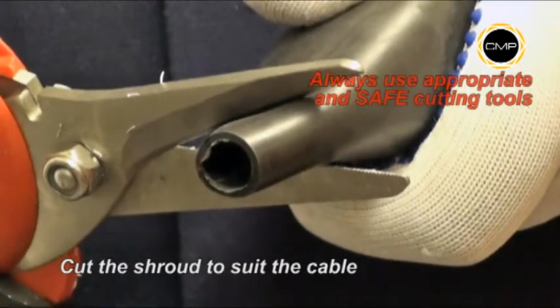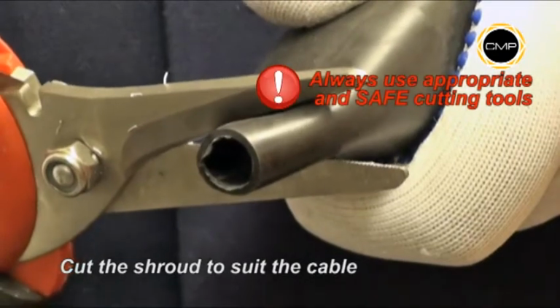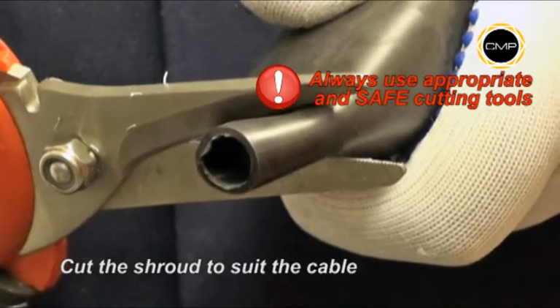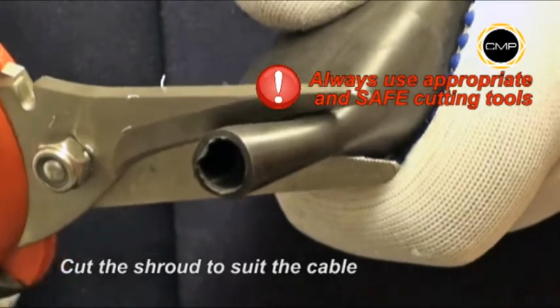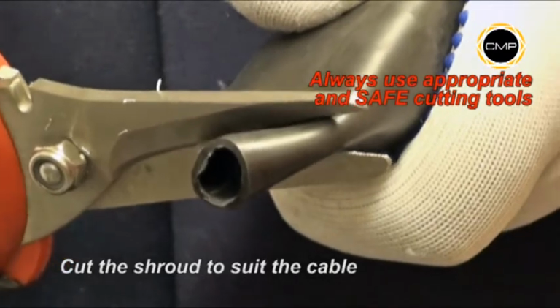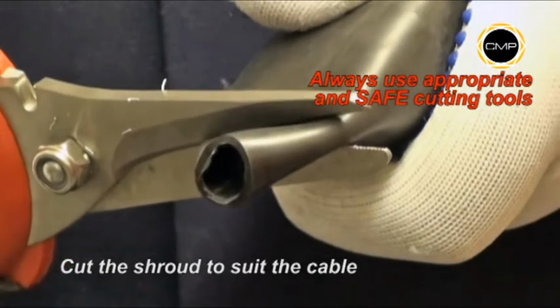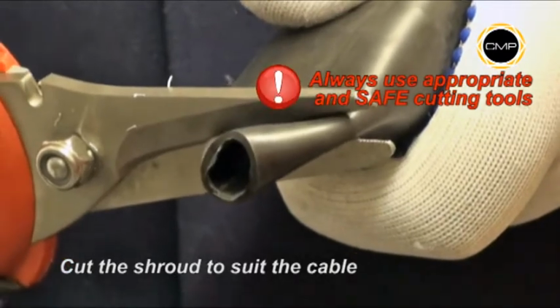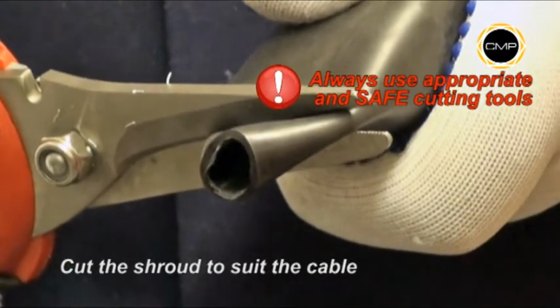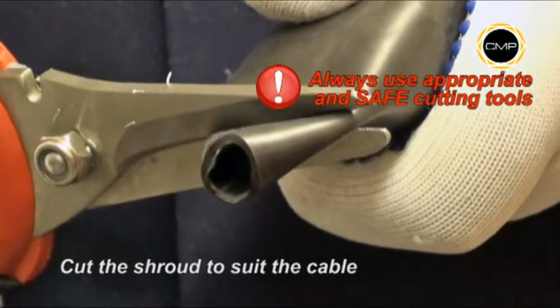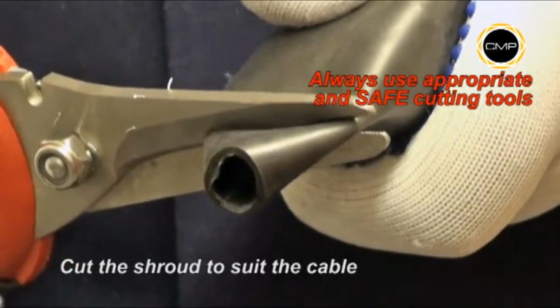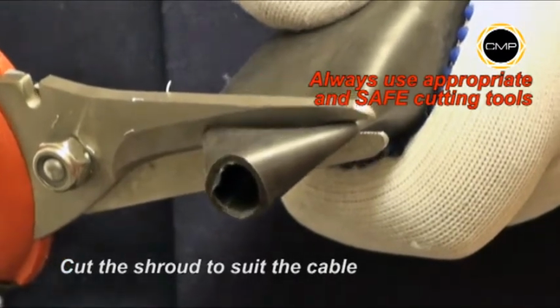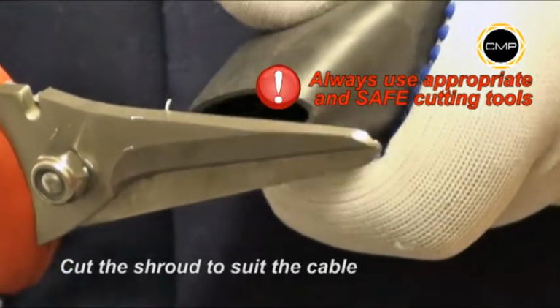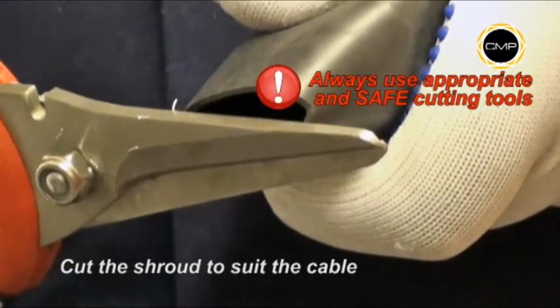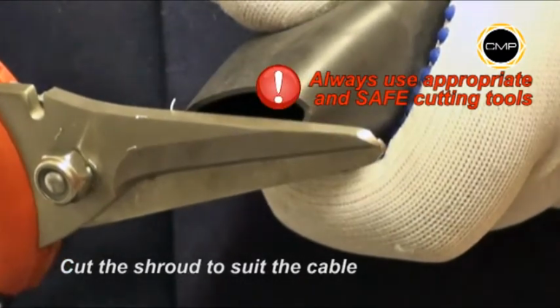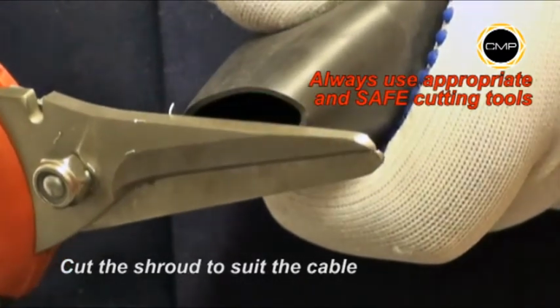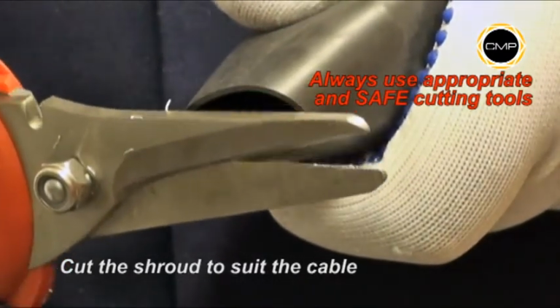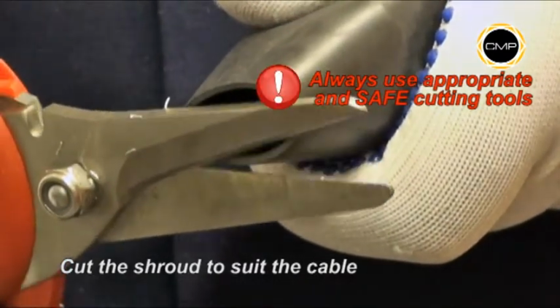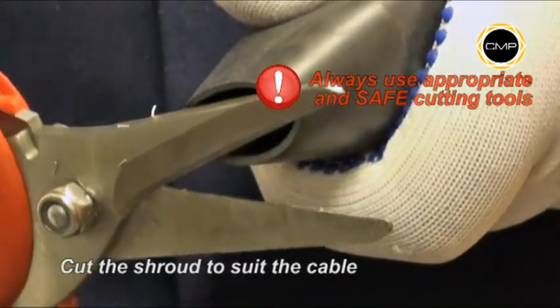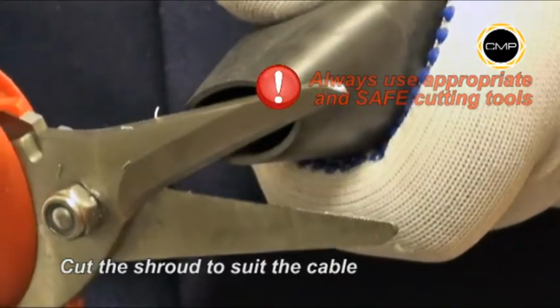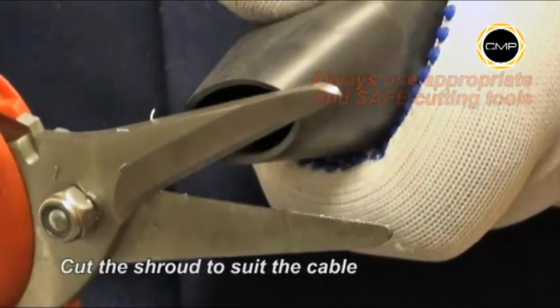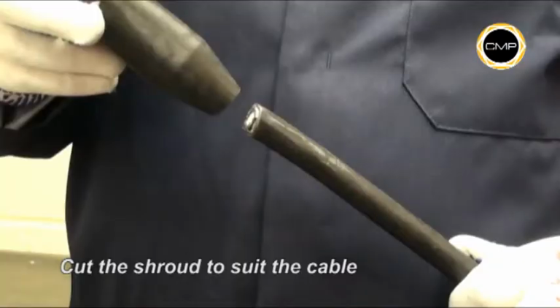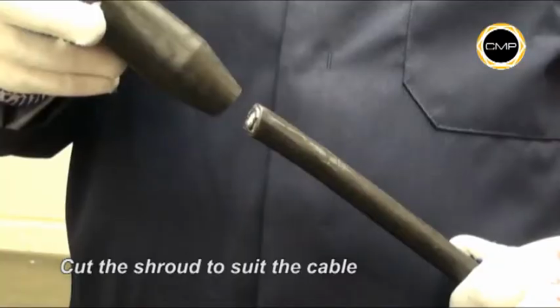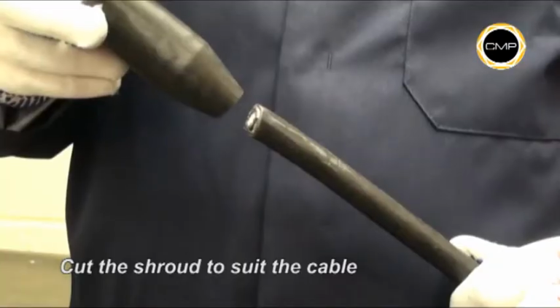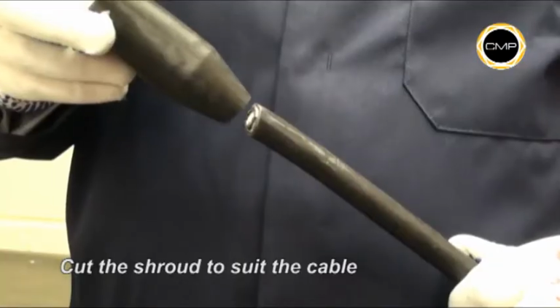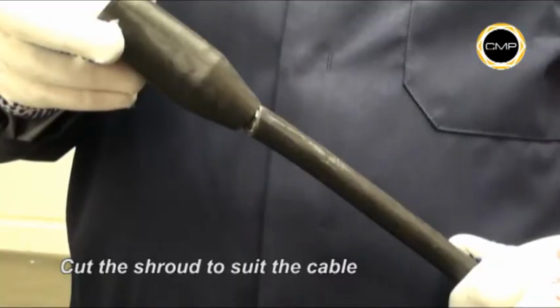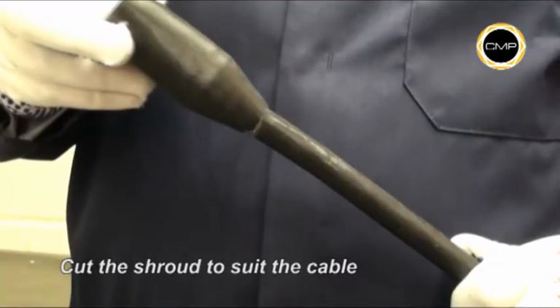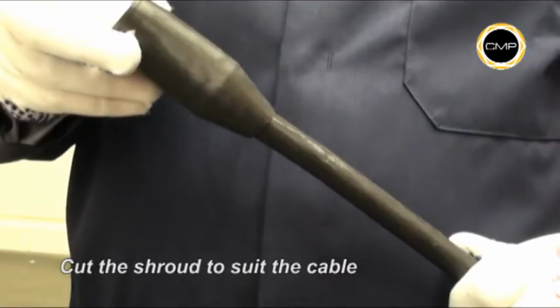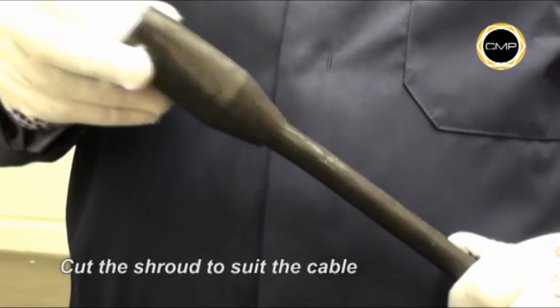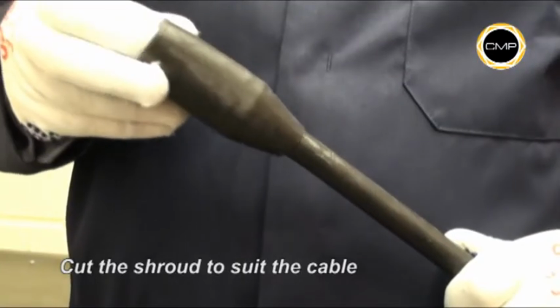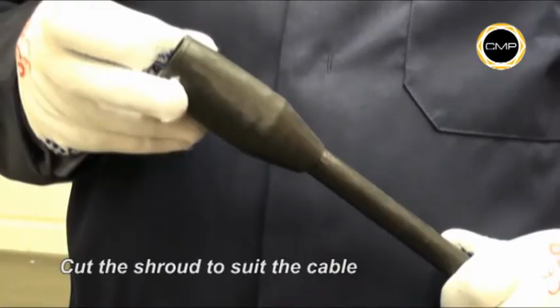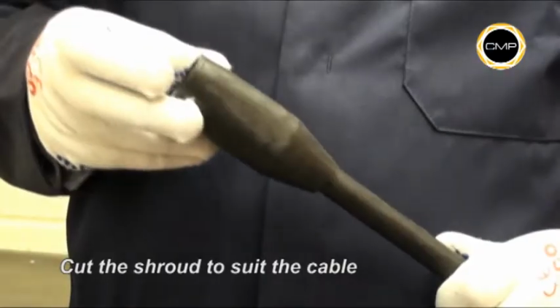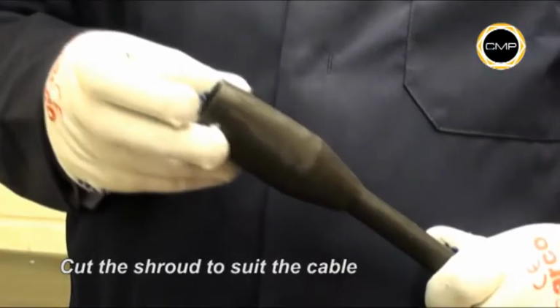If required, cut the shroud to suit the cable diameter, then pass the shroud over the outer sheath.